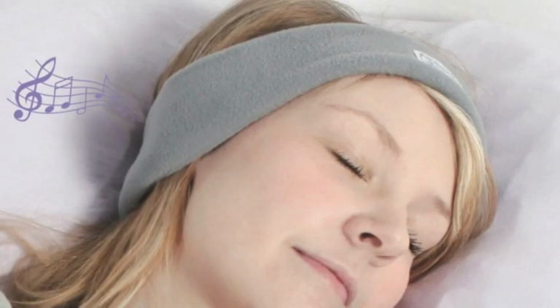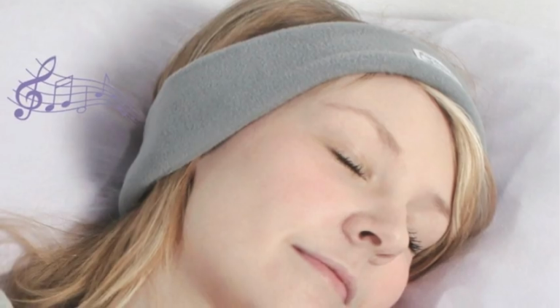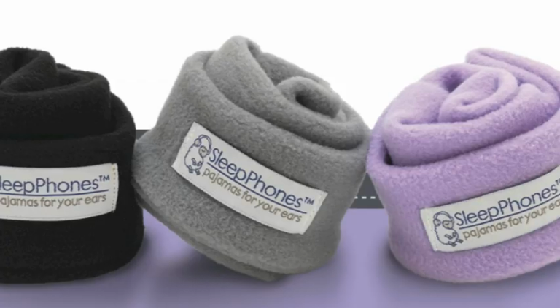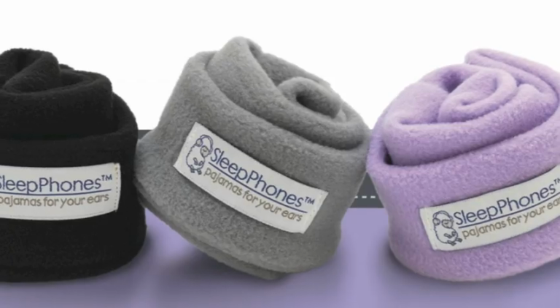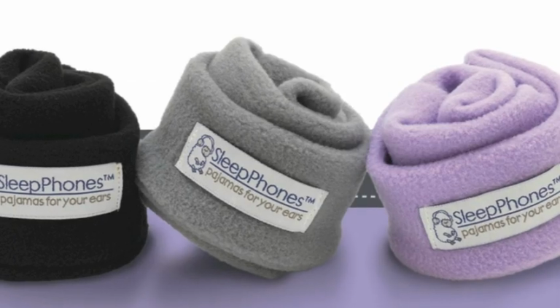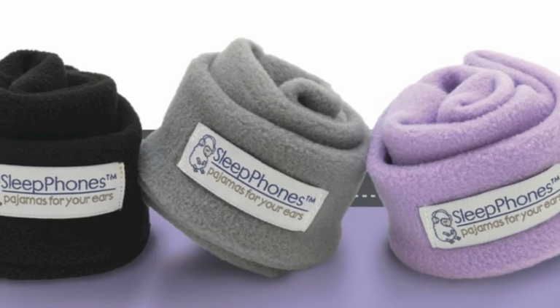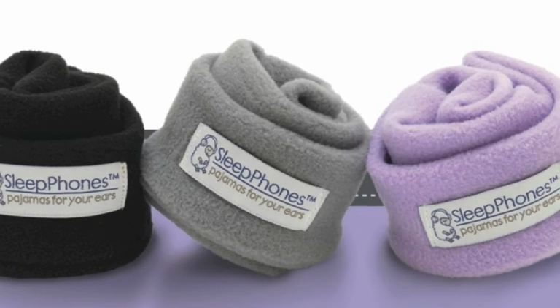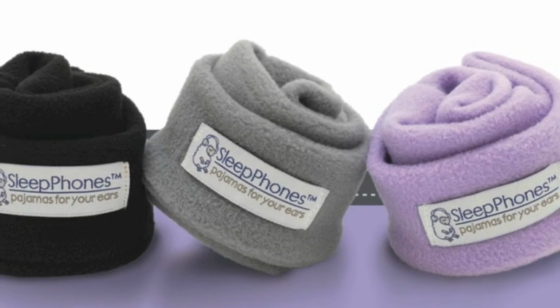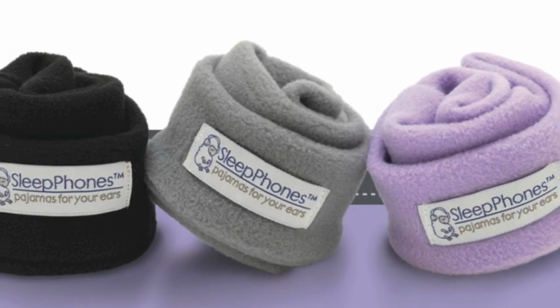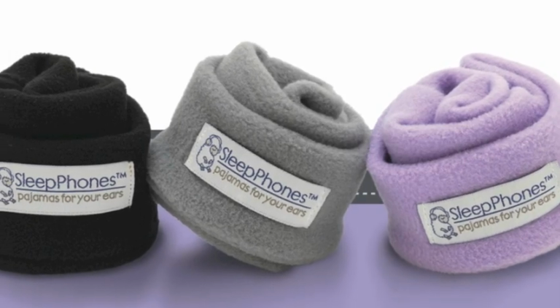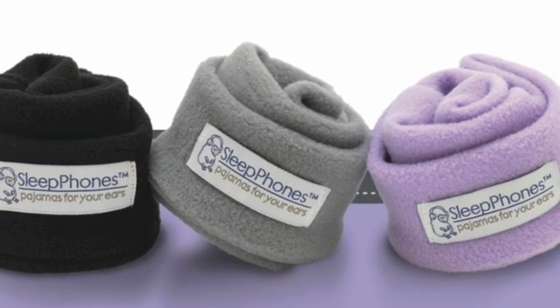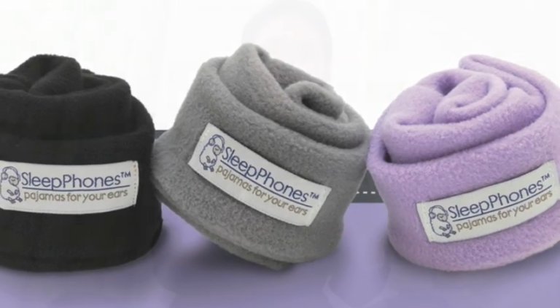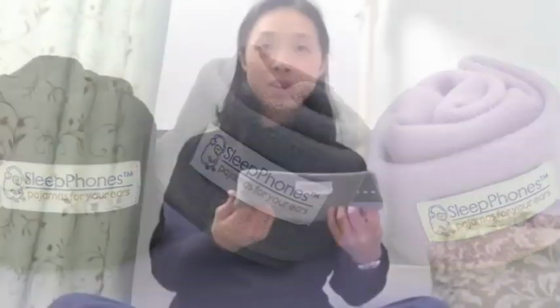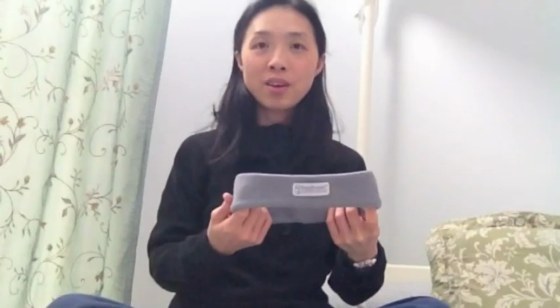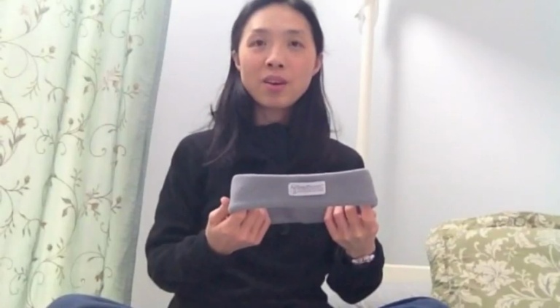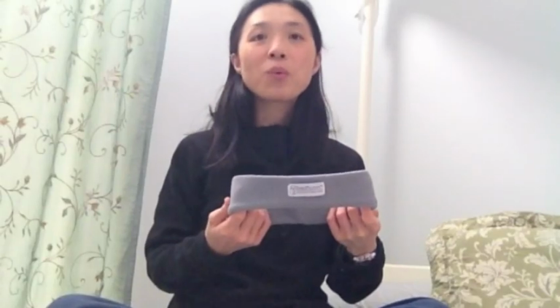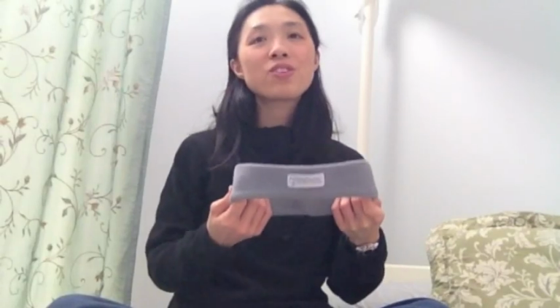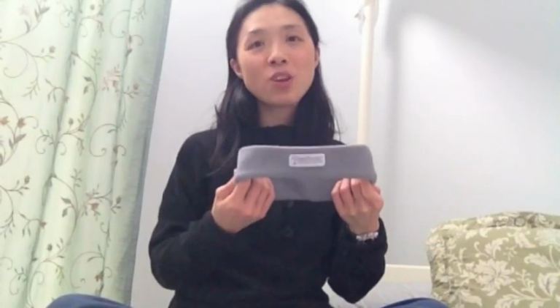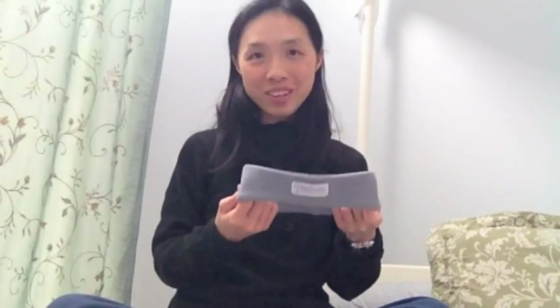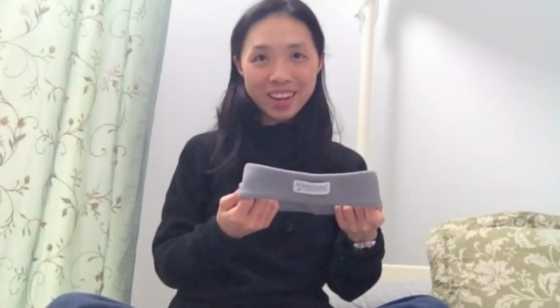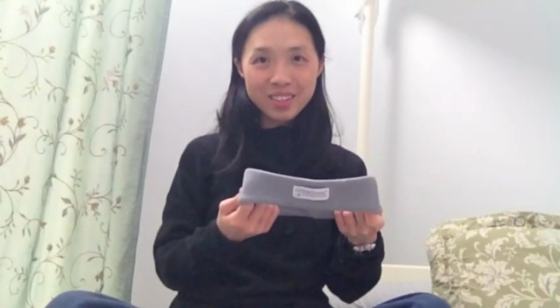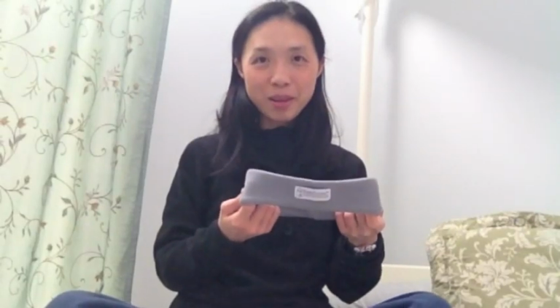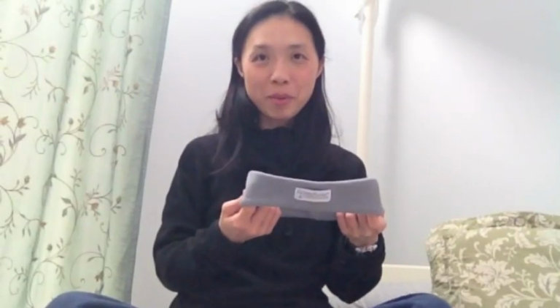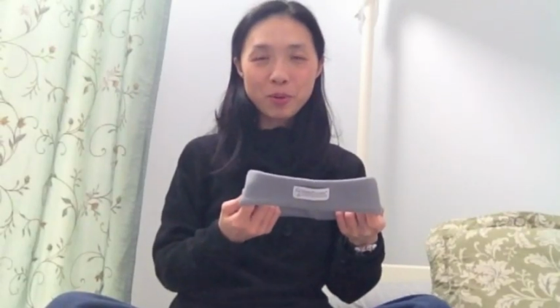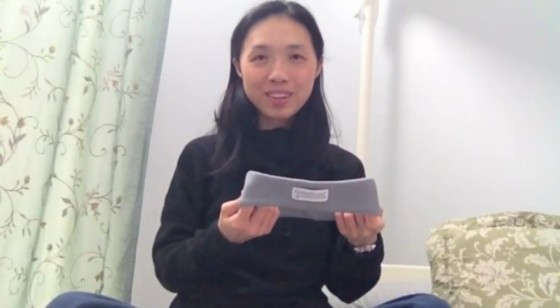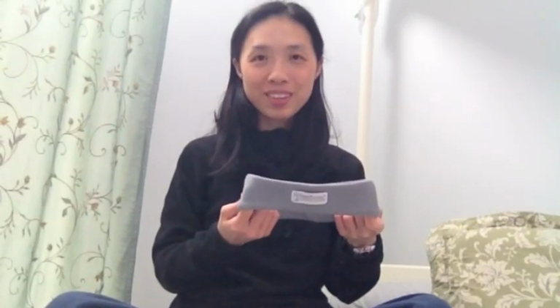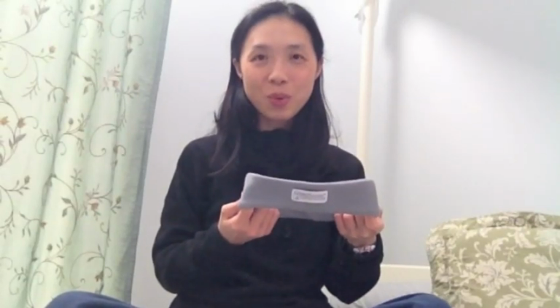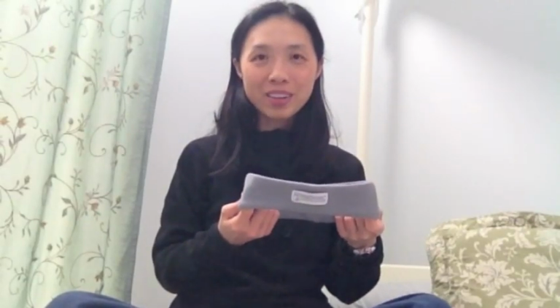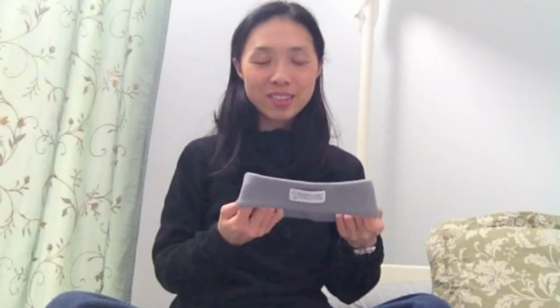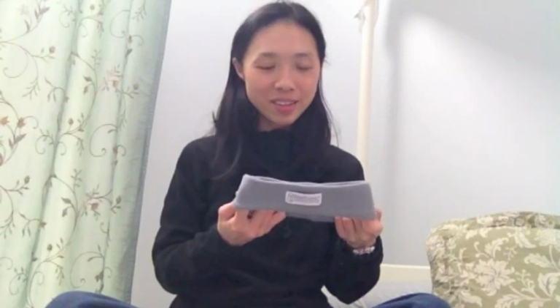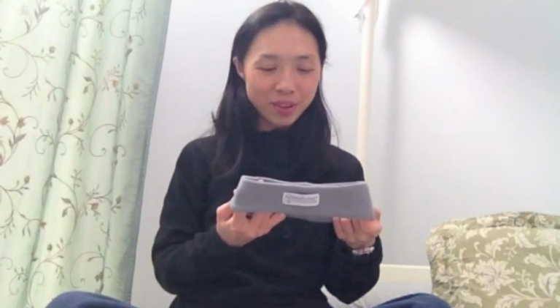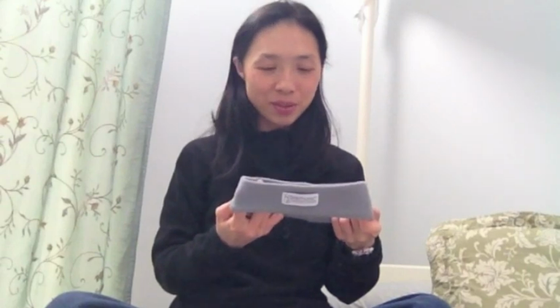Your pledge would go towards manufacturing the first 1,000 limited edition pieces. We are so excited to be able to bring you these wireless Sleep Phones.